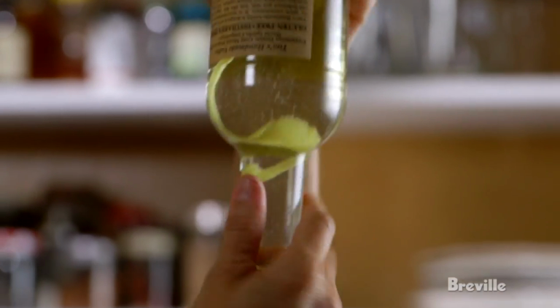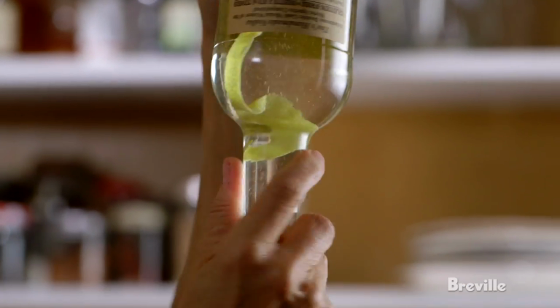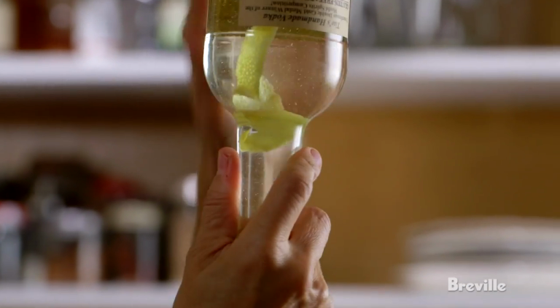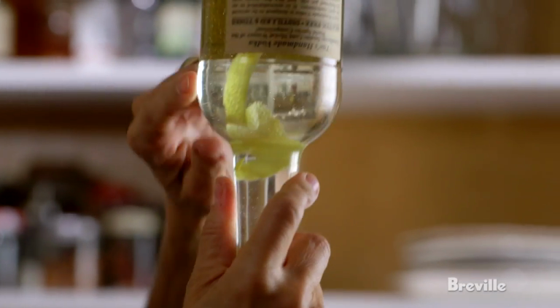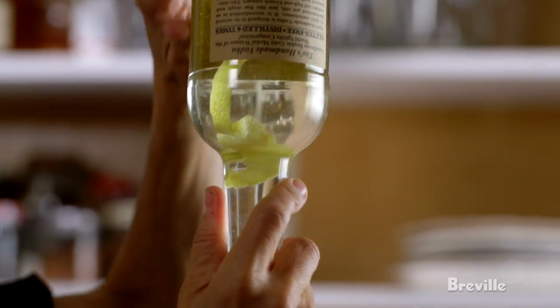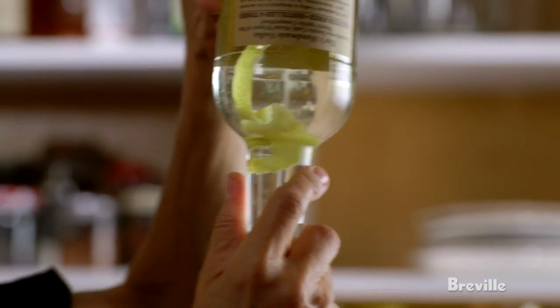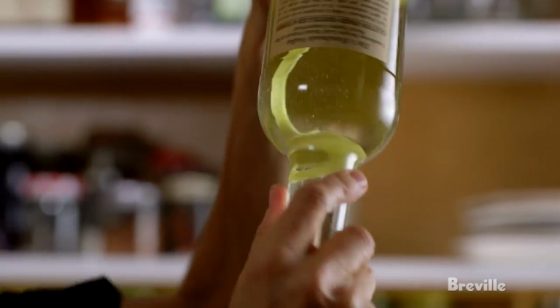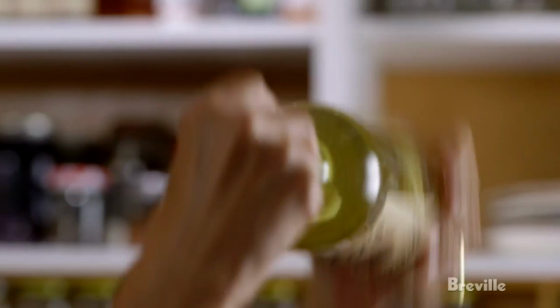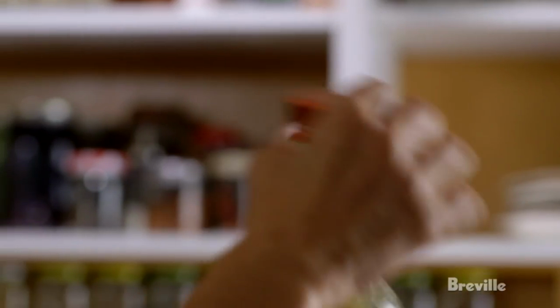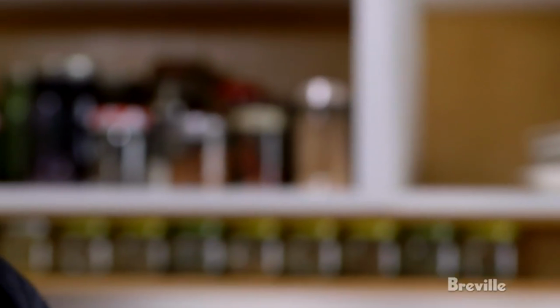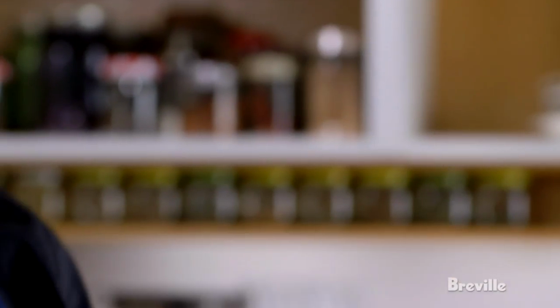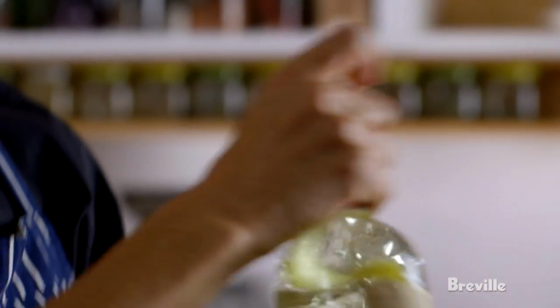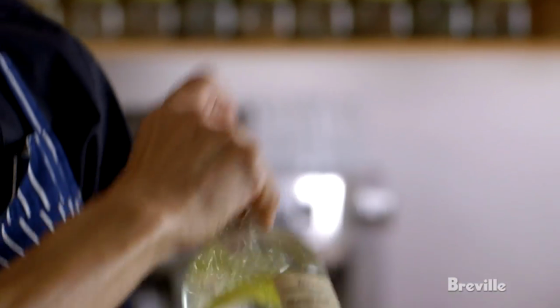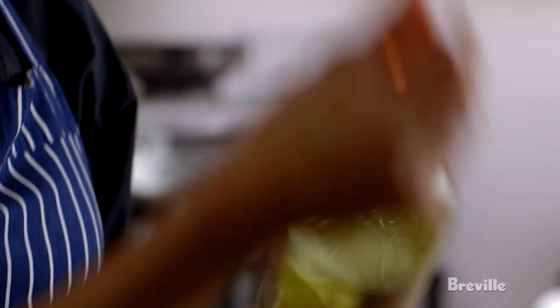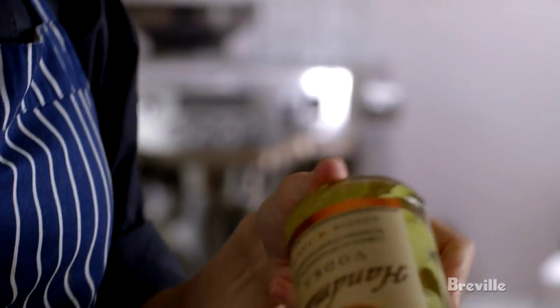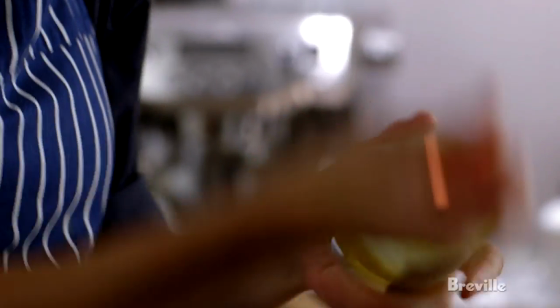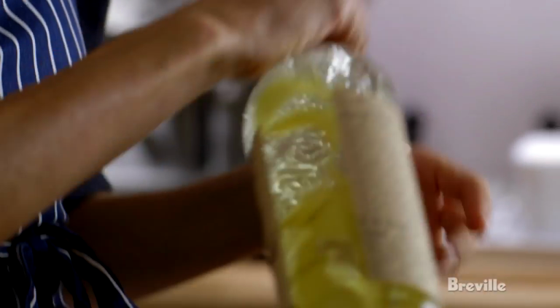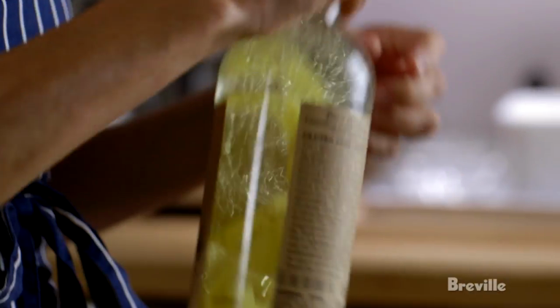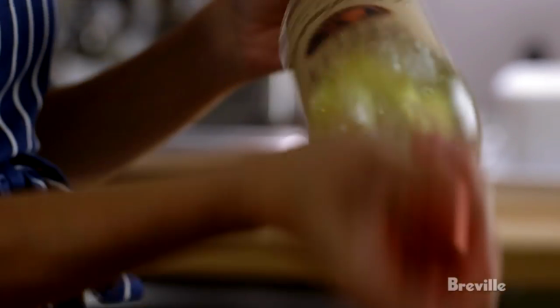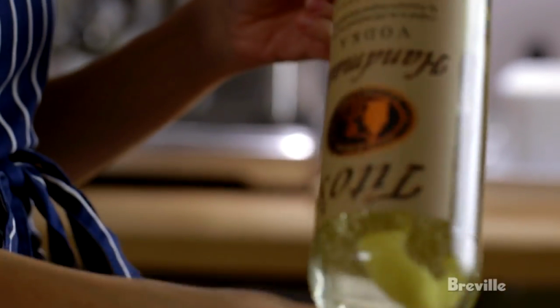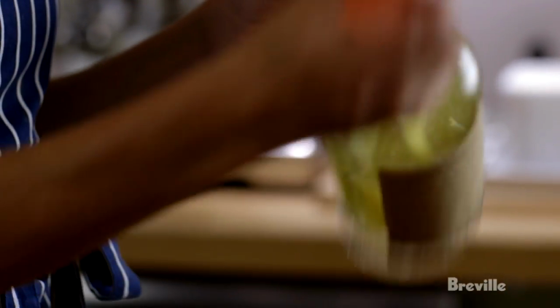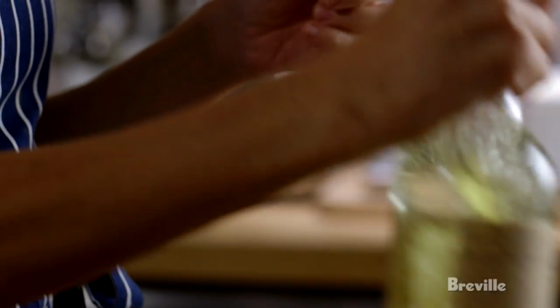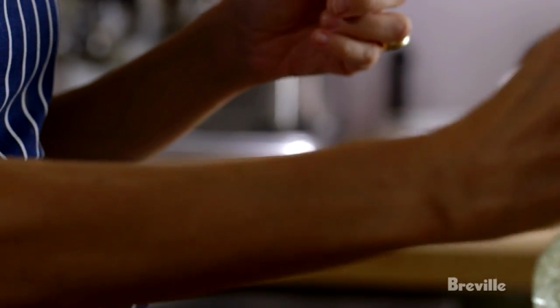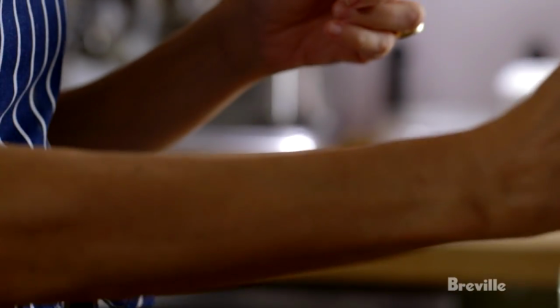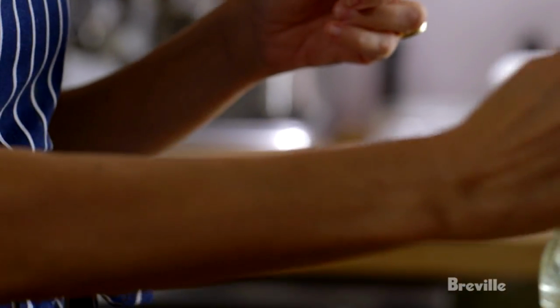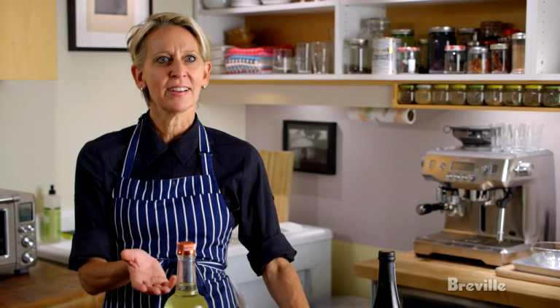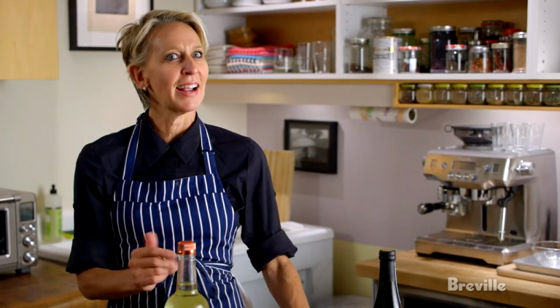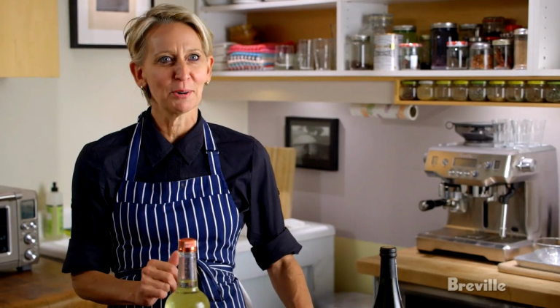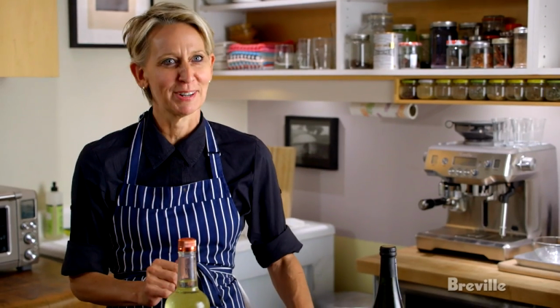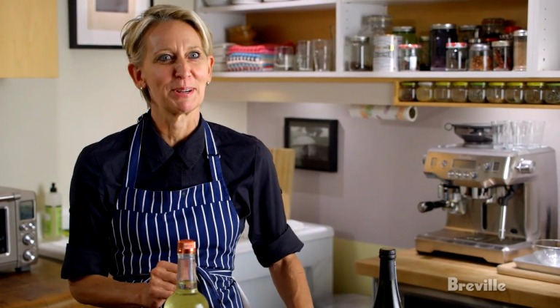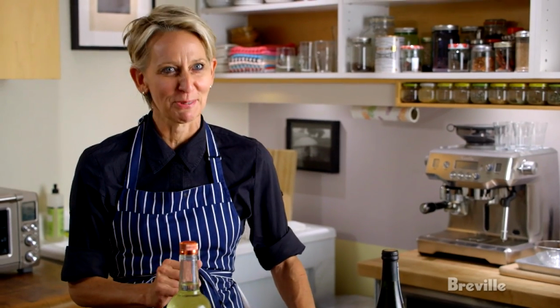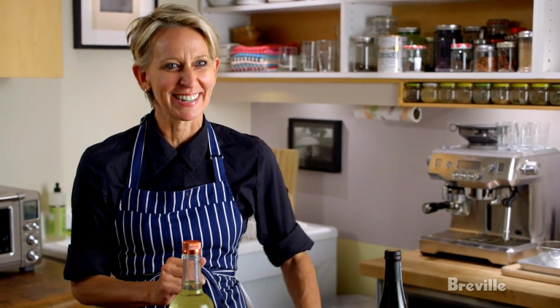You want to let this sit for two weeks — but for today, because I'm now thirsty, I think an hour is going to be great.